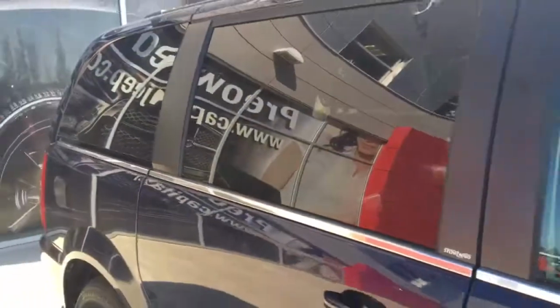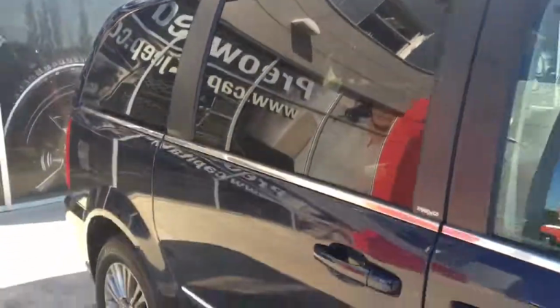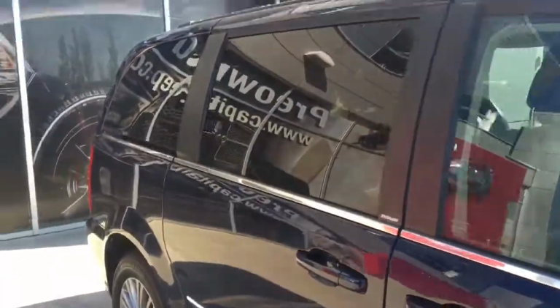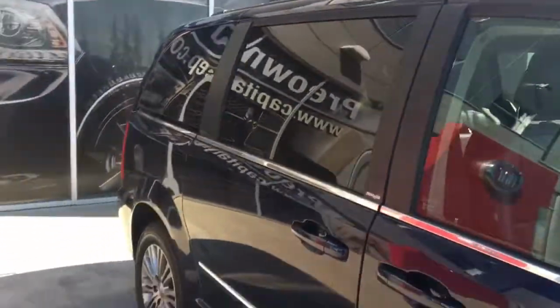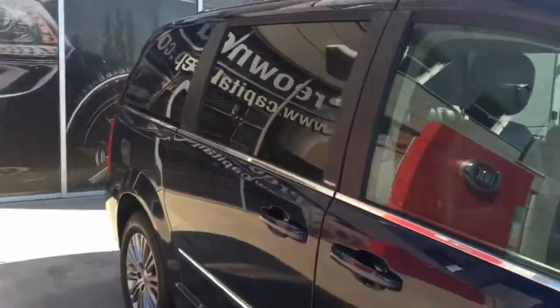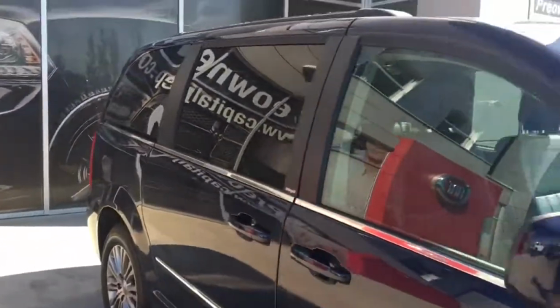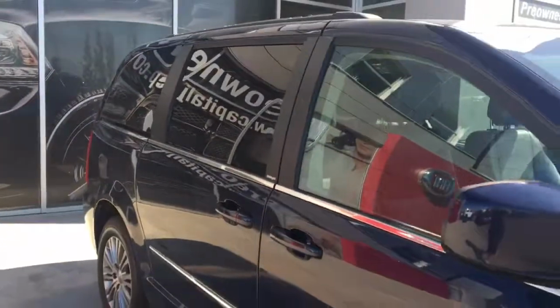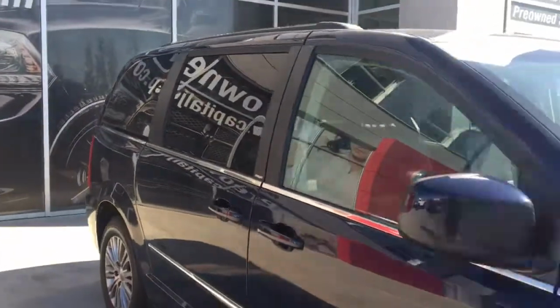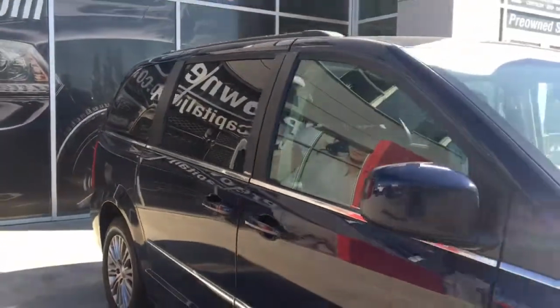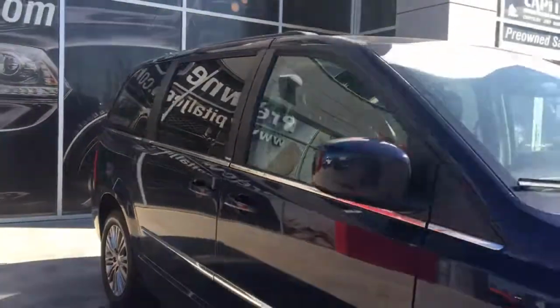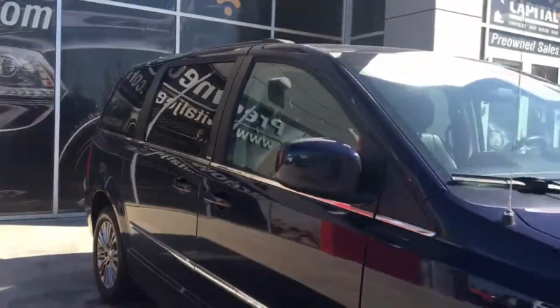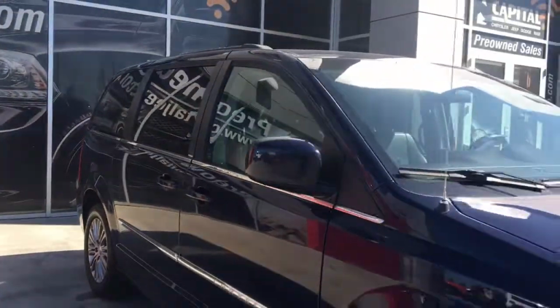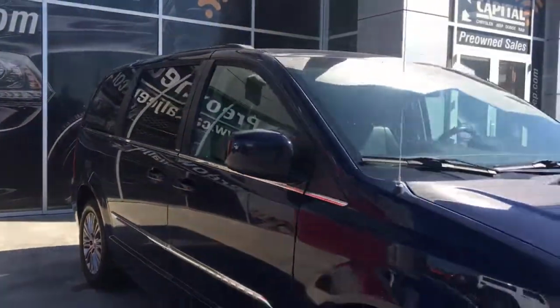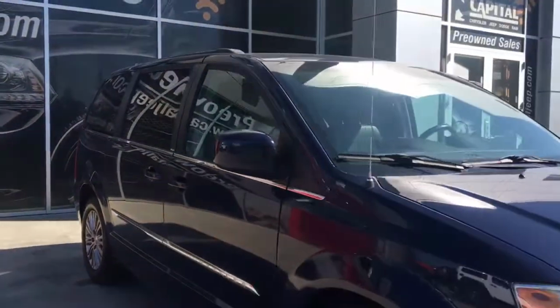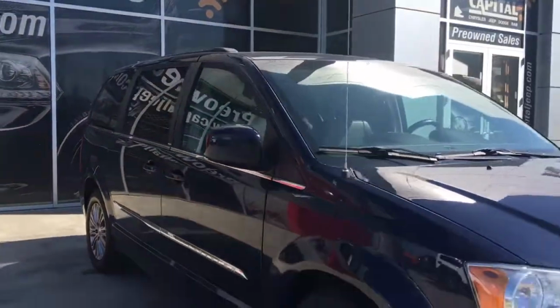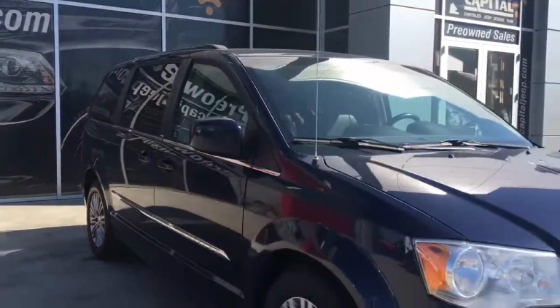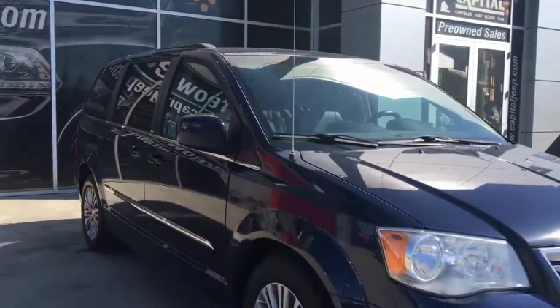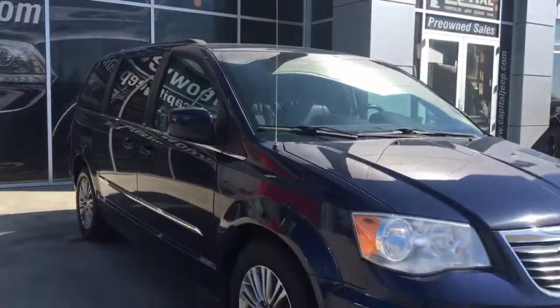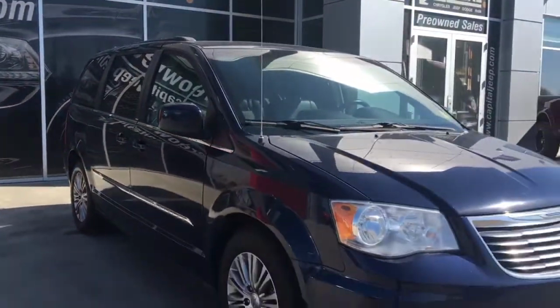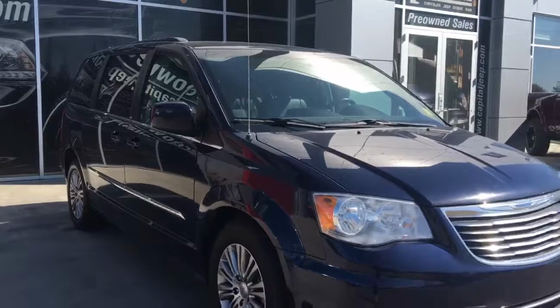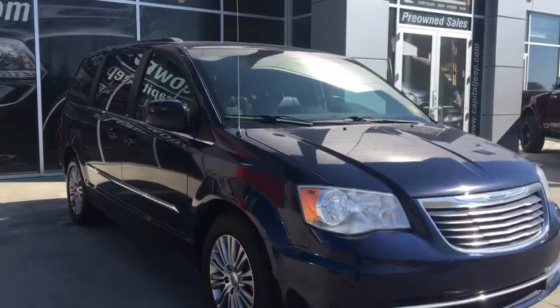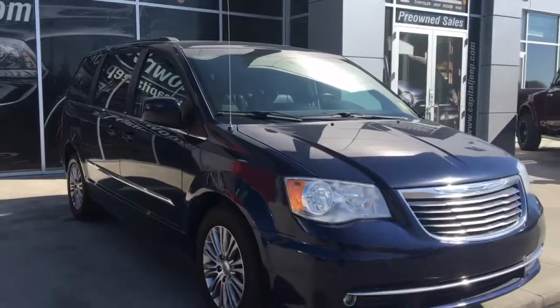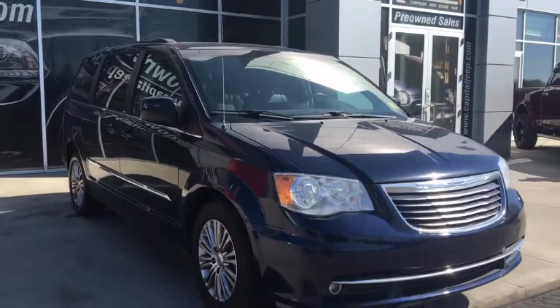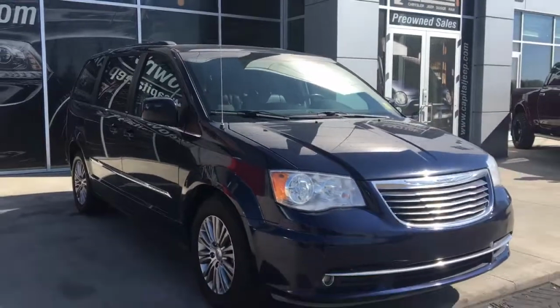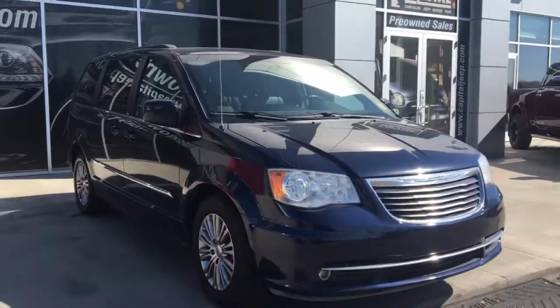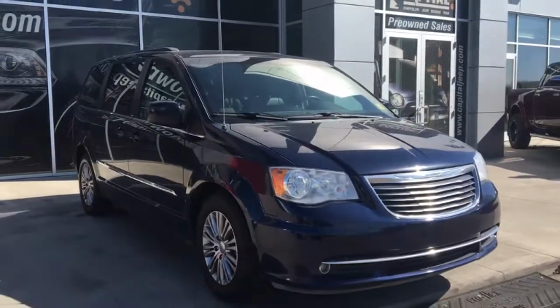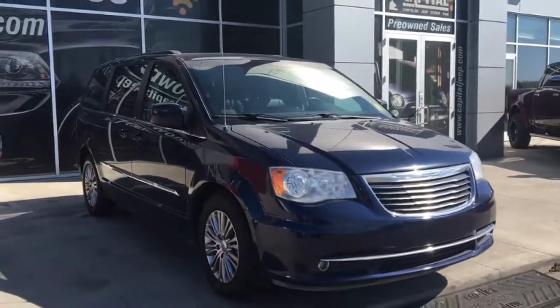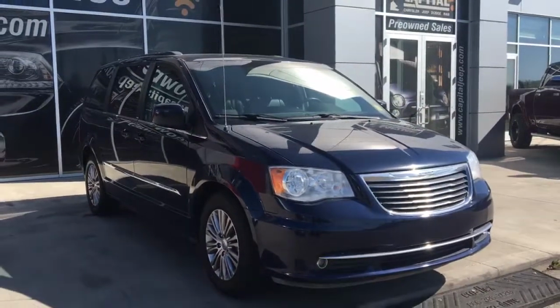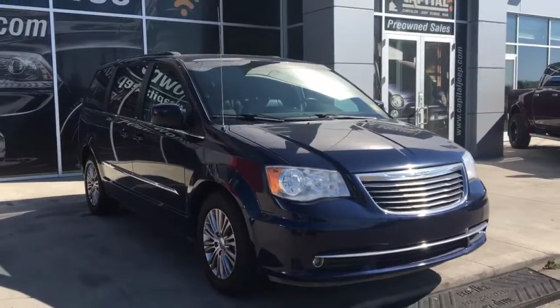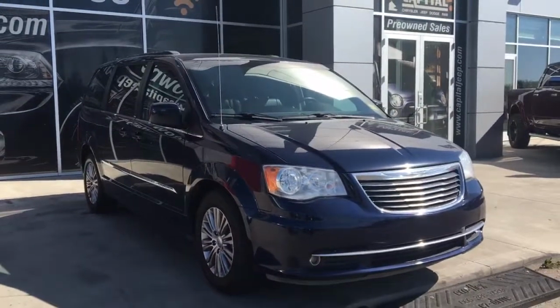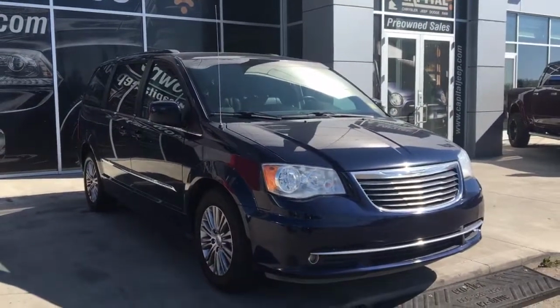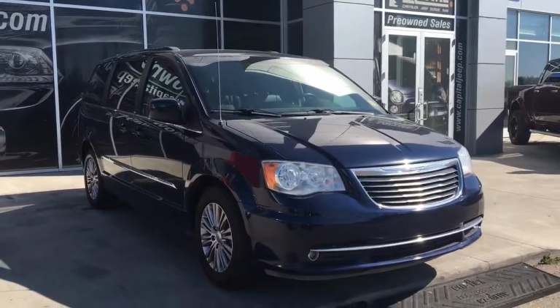So if you'd like to take this gorgeous Town & Country for a test drive, come on down to Capital Jeep and I hope to see you soon. Take care.